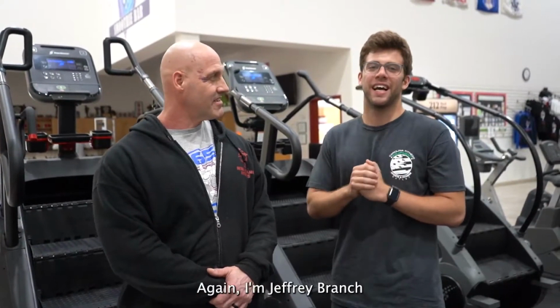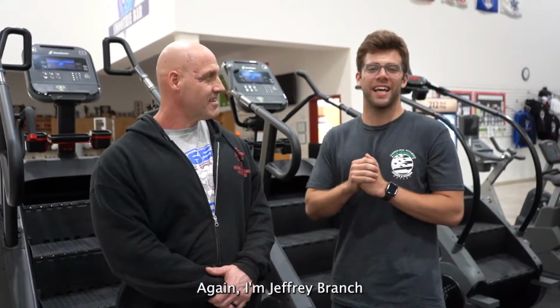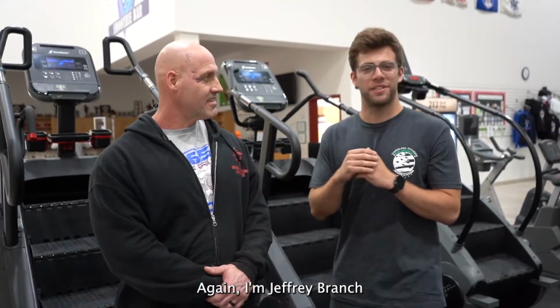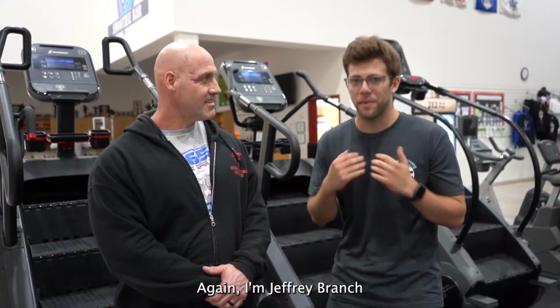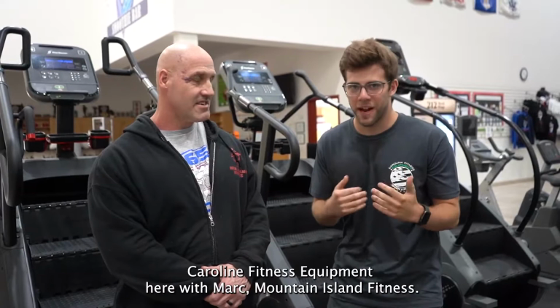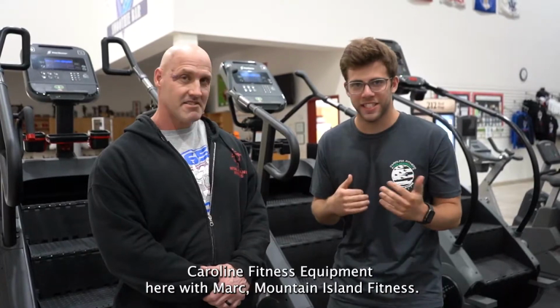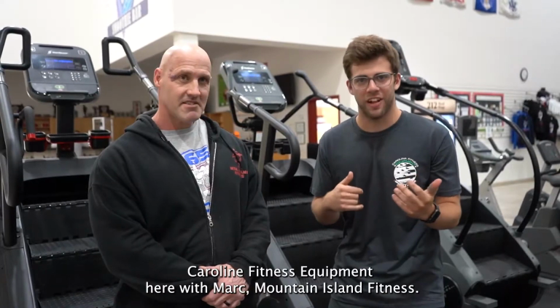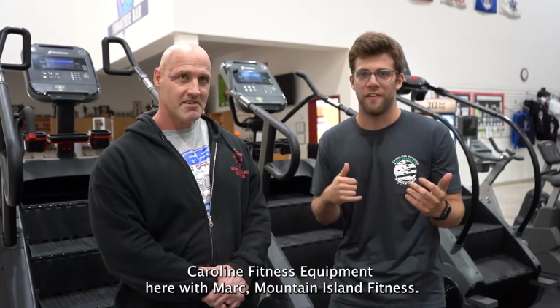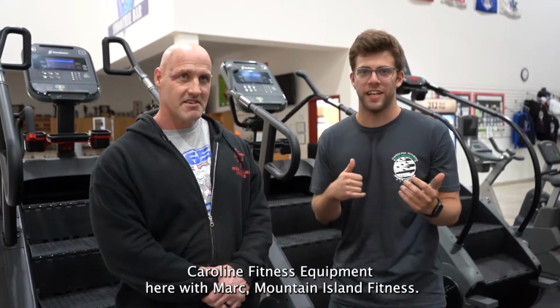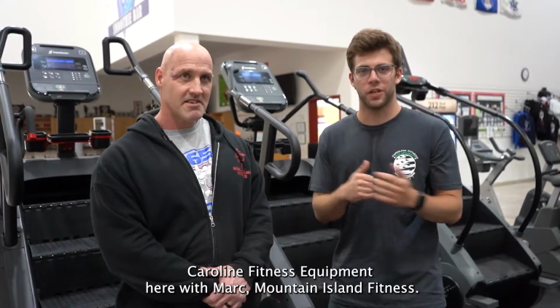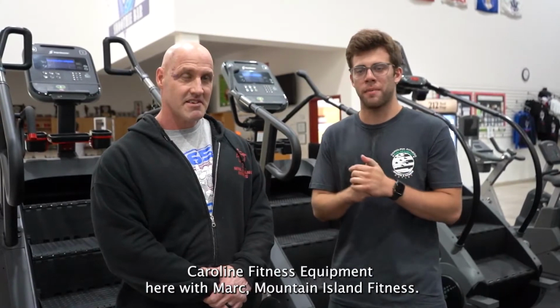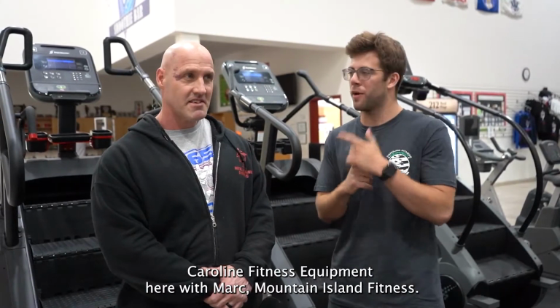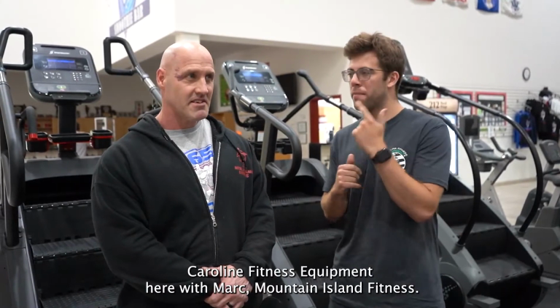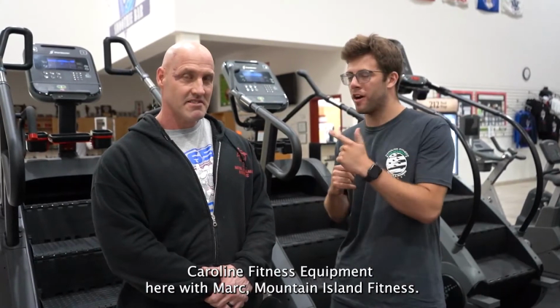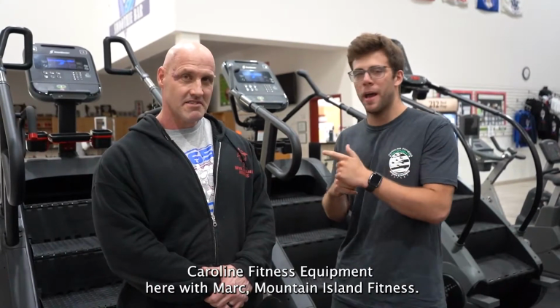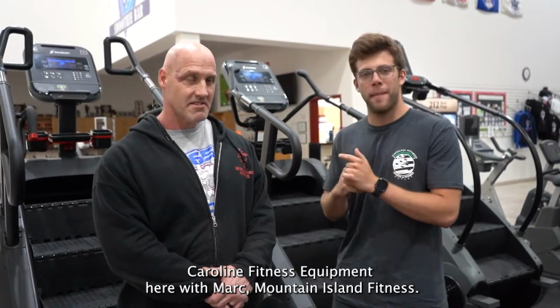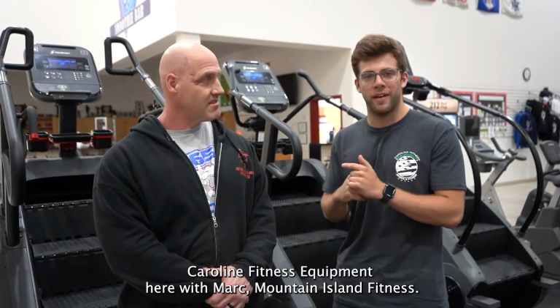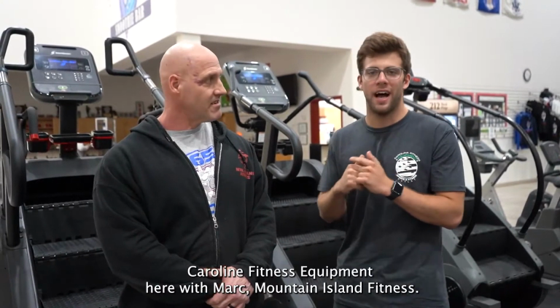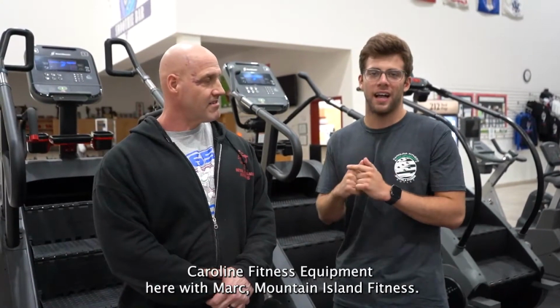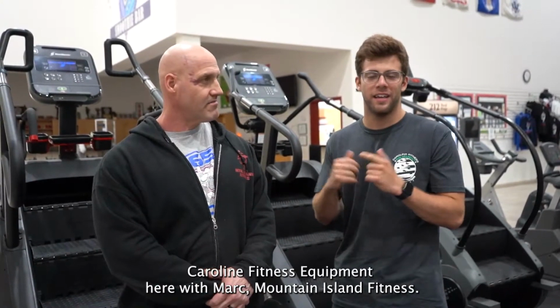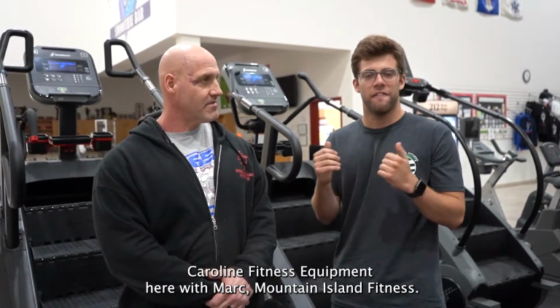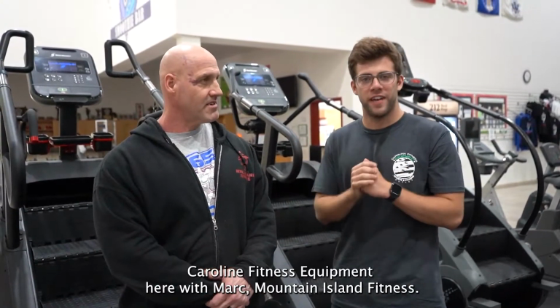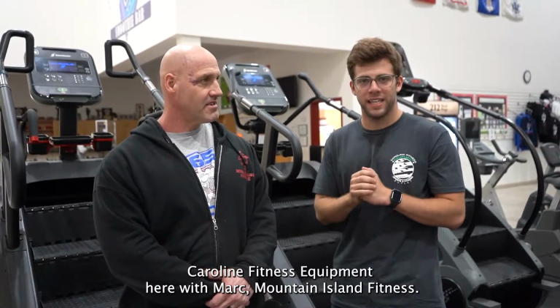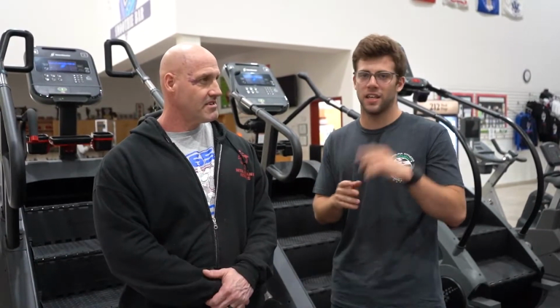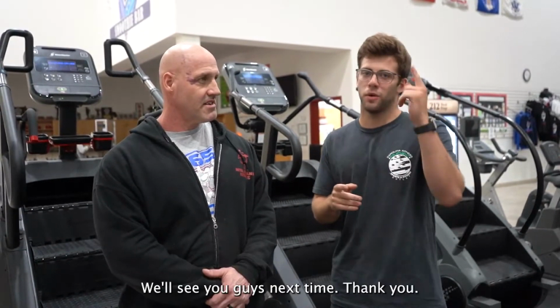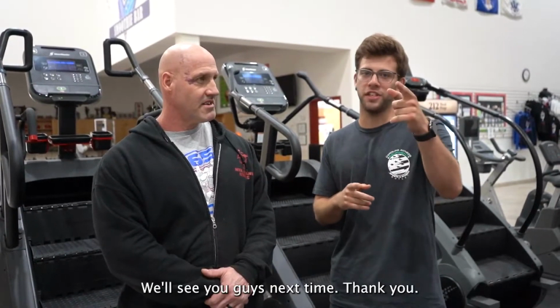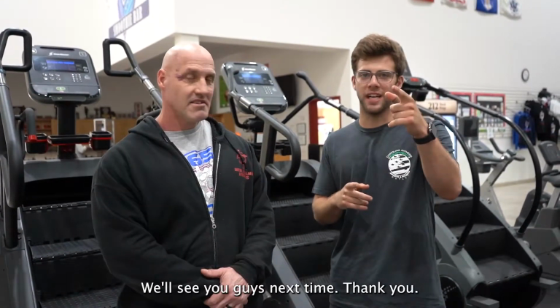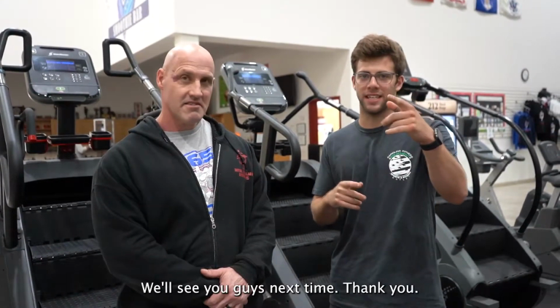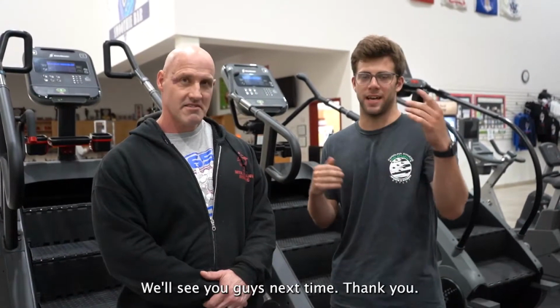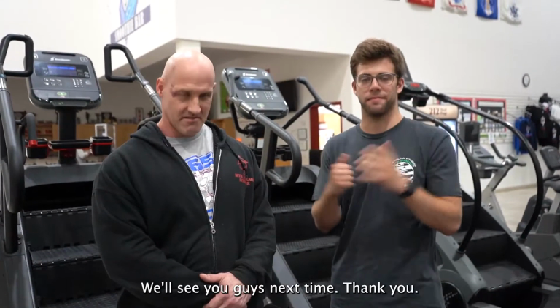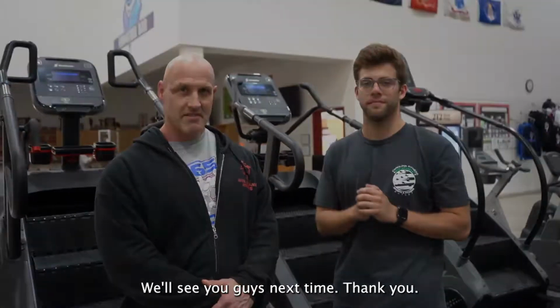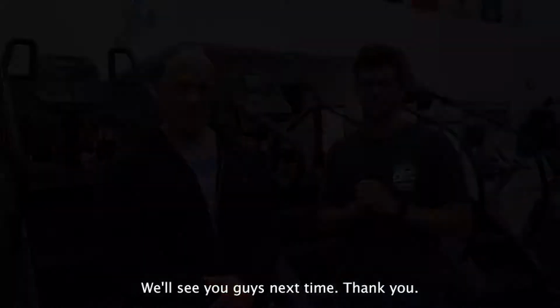Again, I'm Jeffrey Branch with Carolina Fitness Equipment, here with Mark at Mountain Island Fitness. We'll see you guys next time. Thank you.